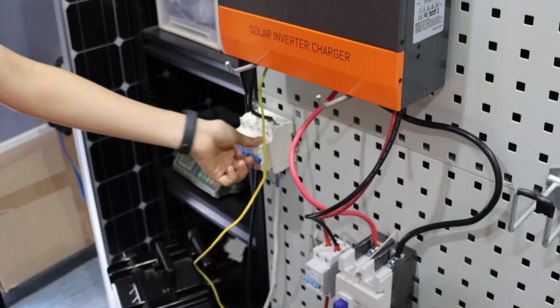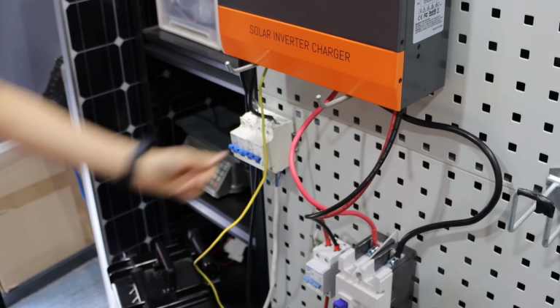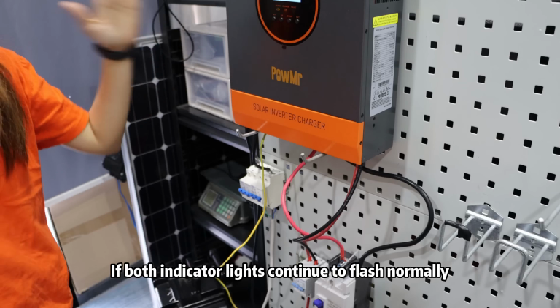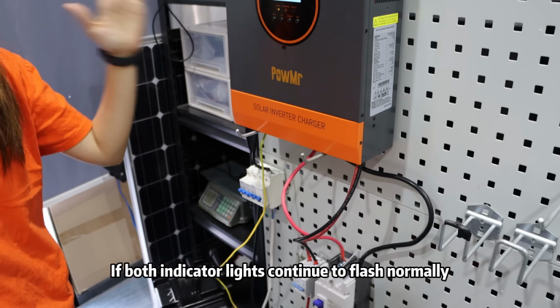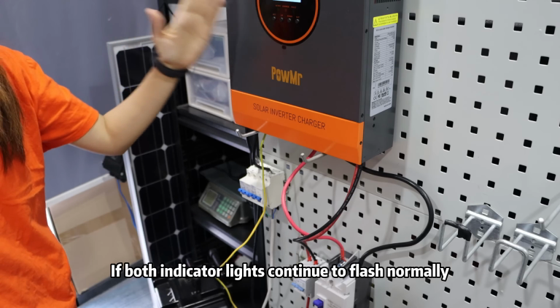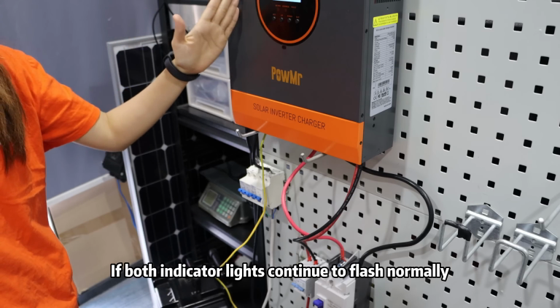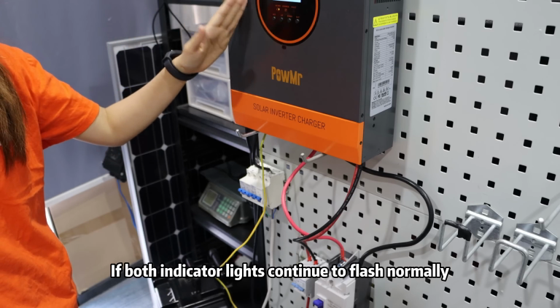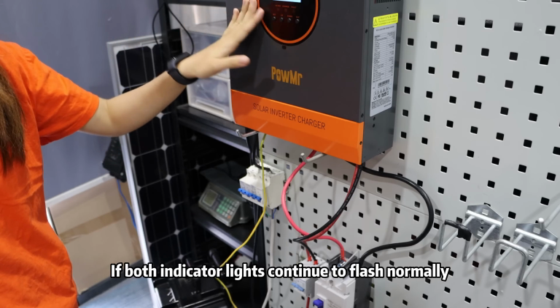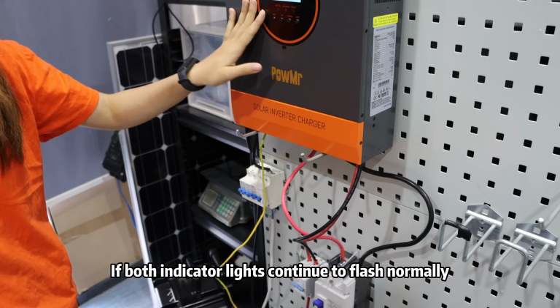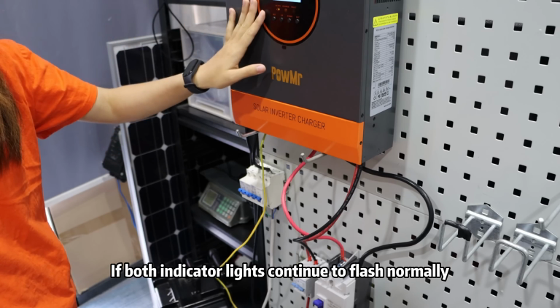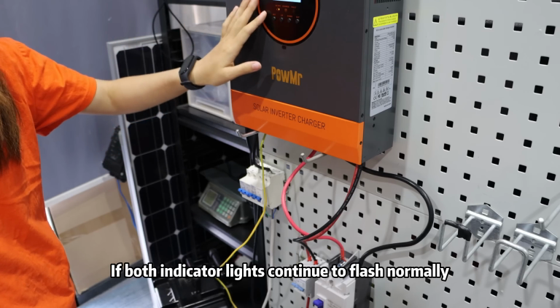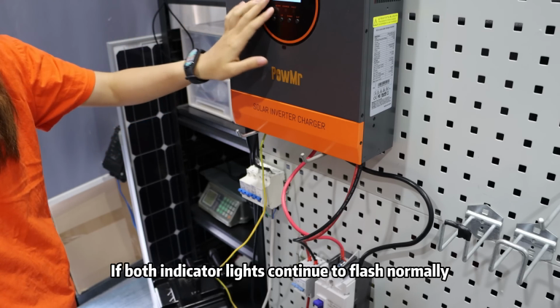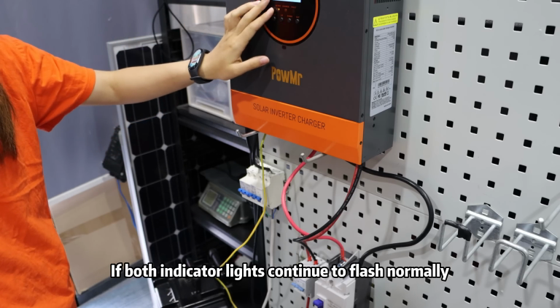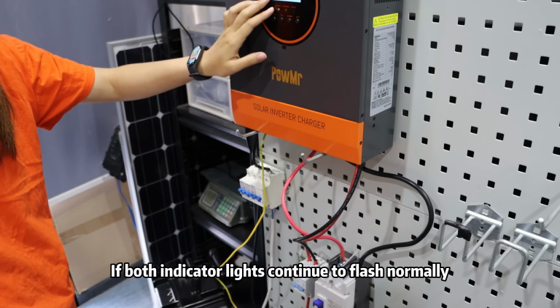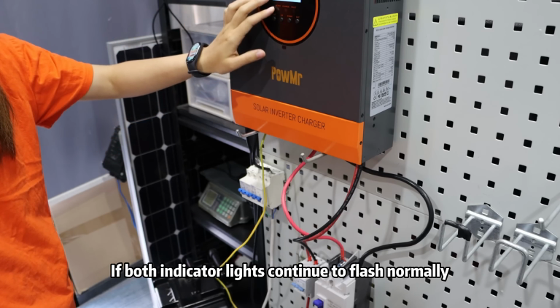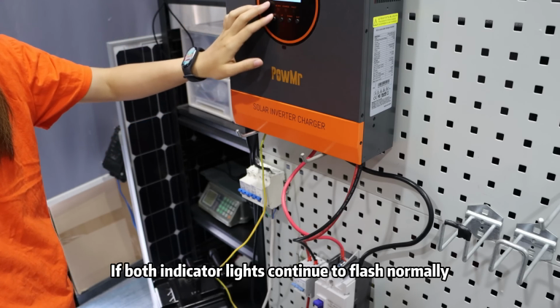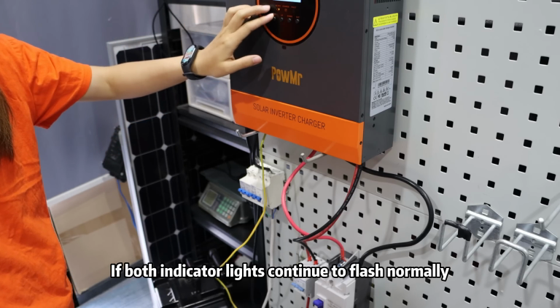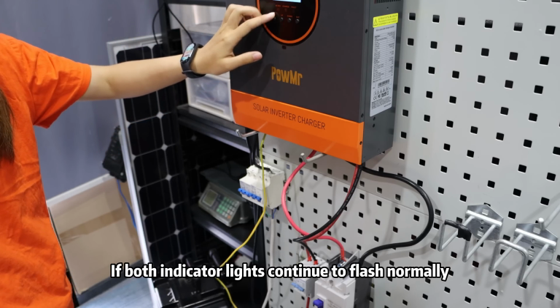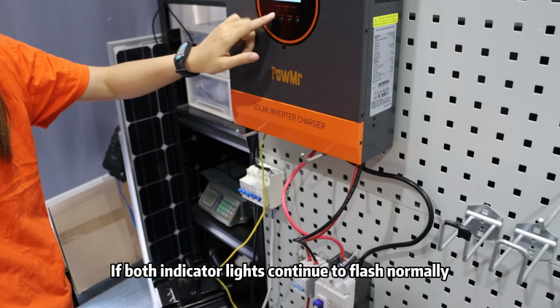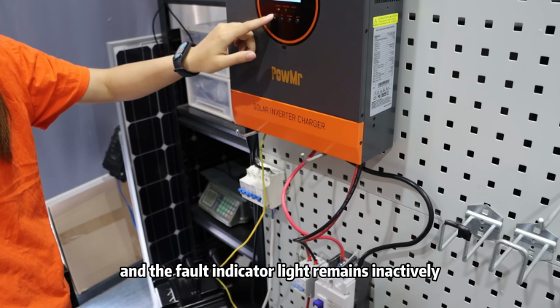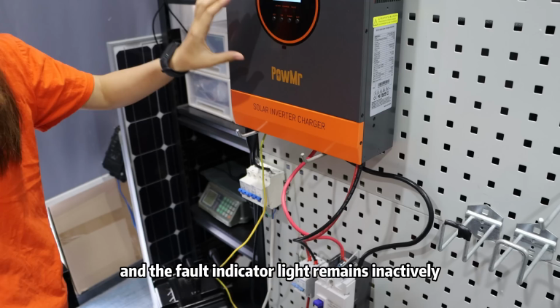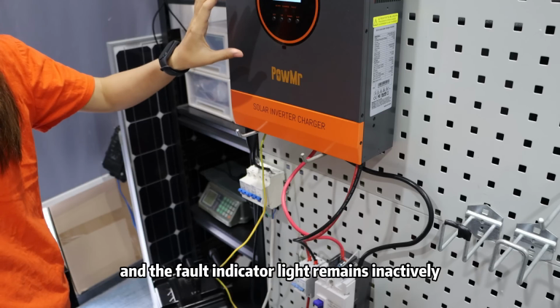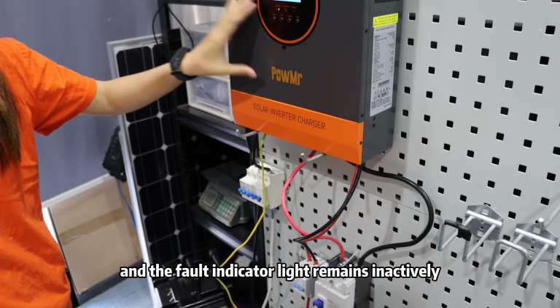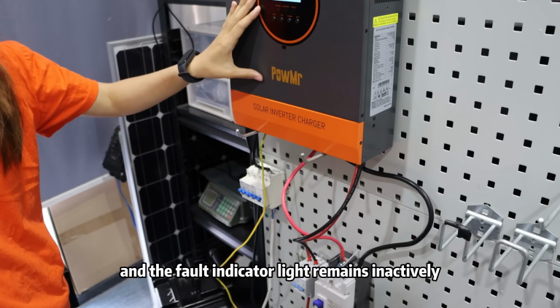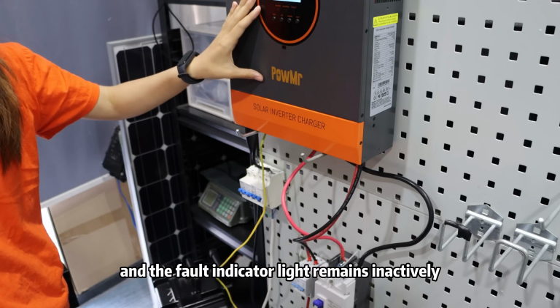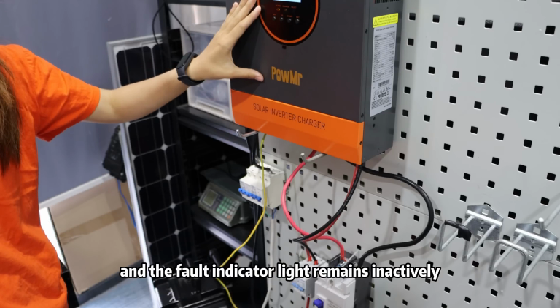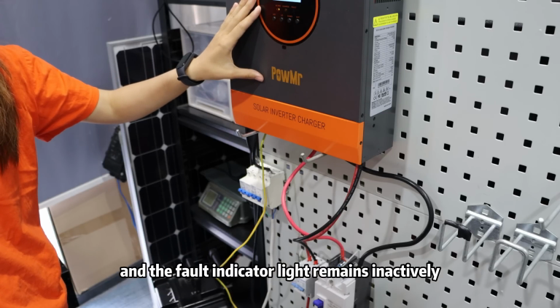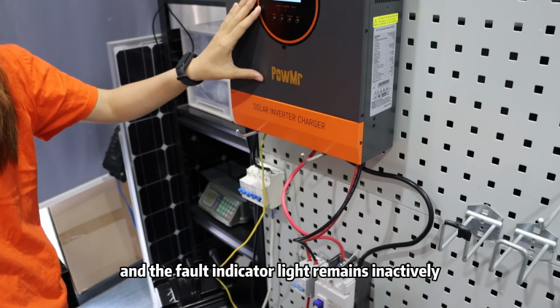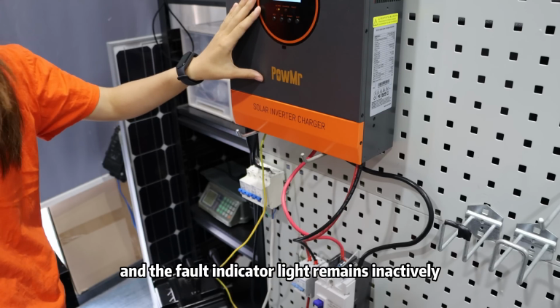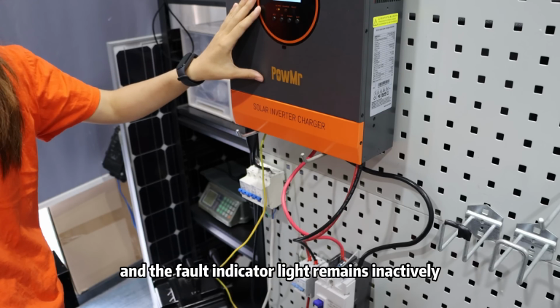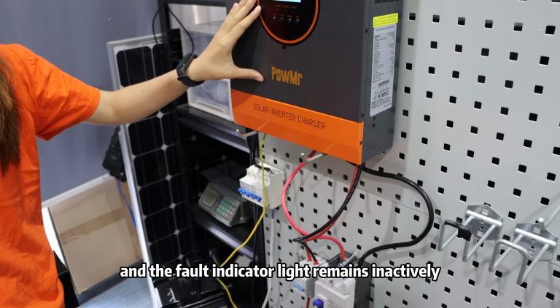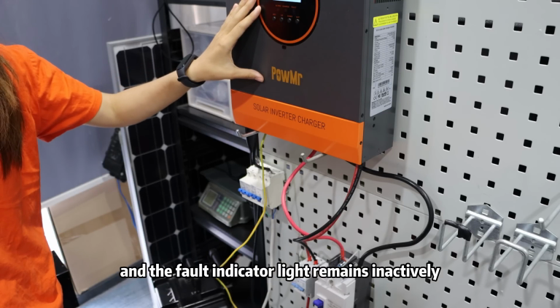If both indicator lights continue to flash normally and the fault indicator lights remain inactive, it is an indication that the inverter has successfully entered its normal operating status.